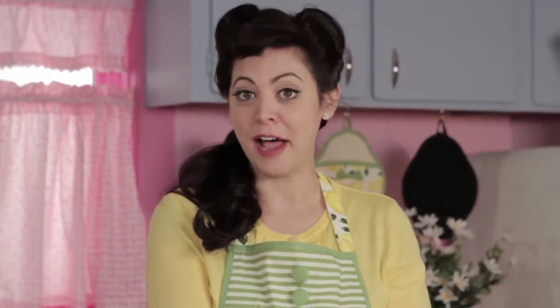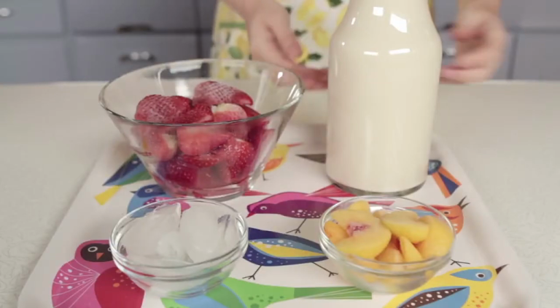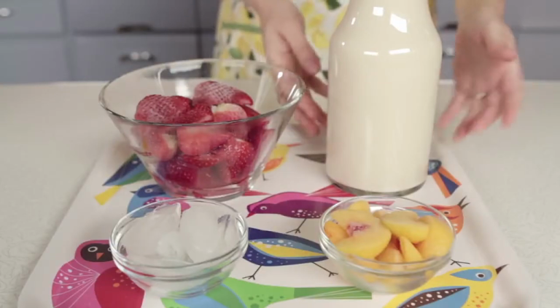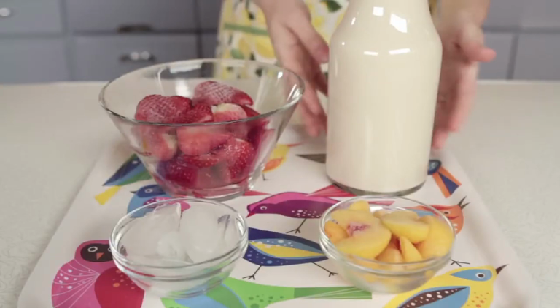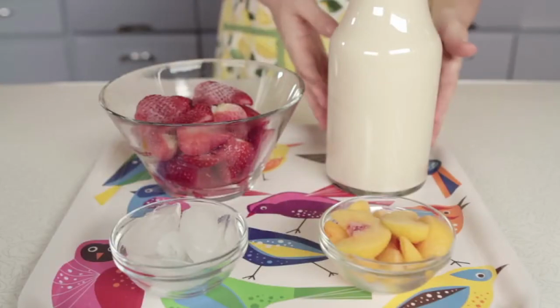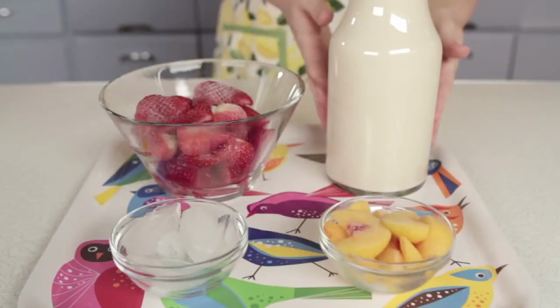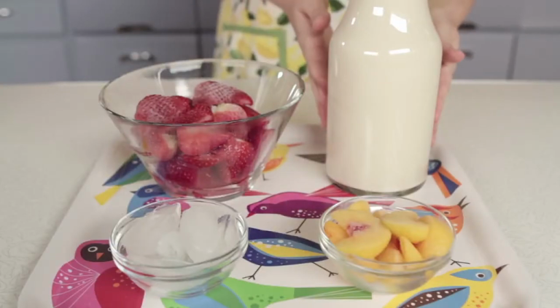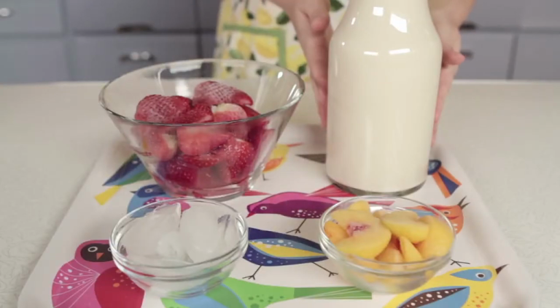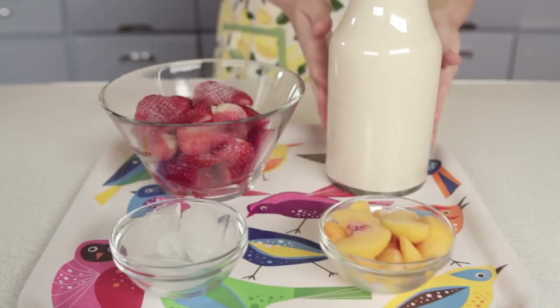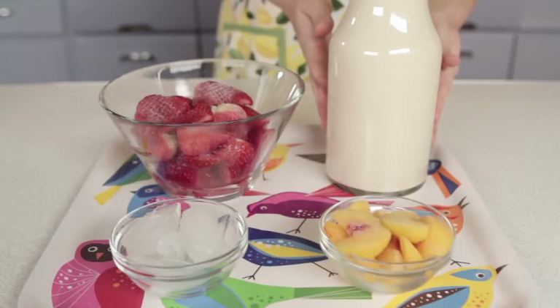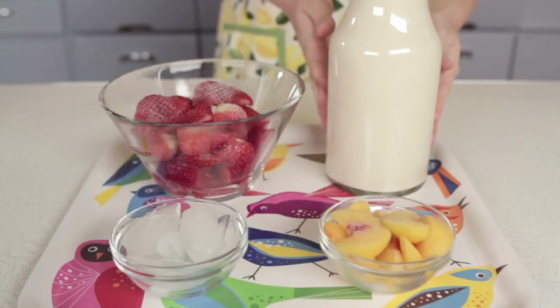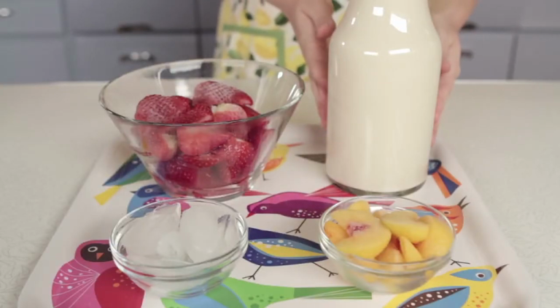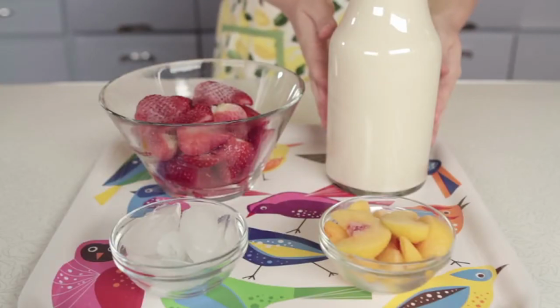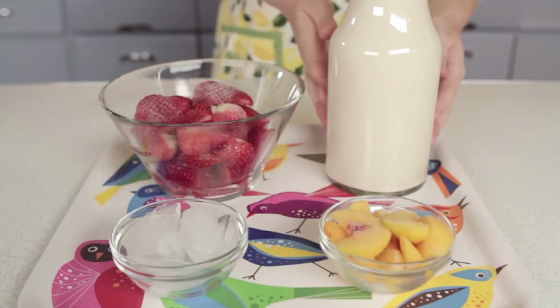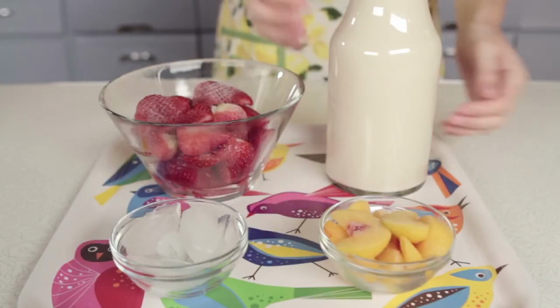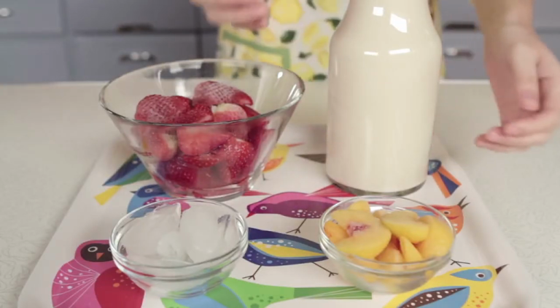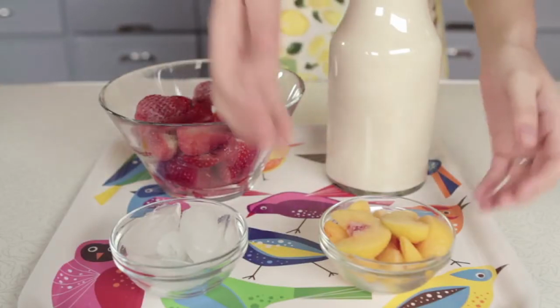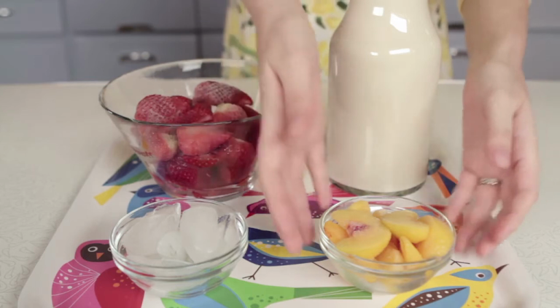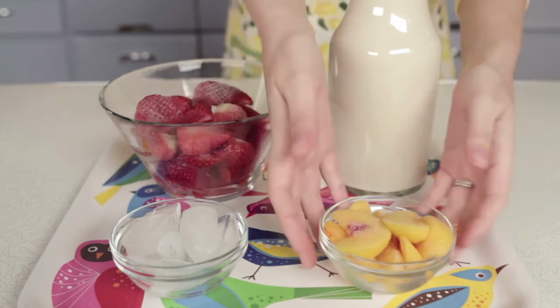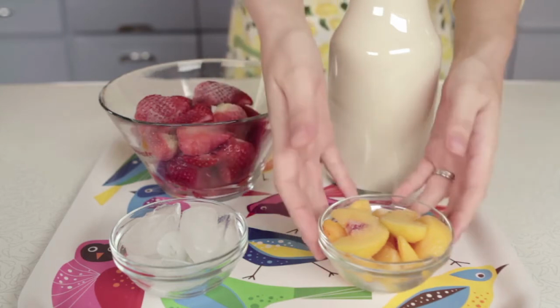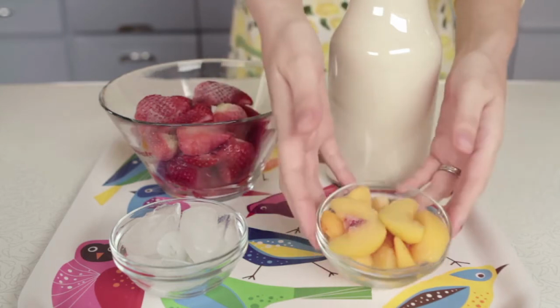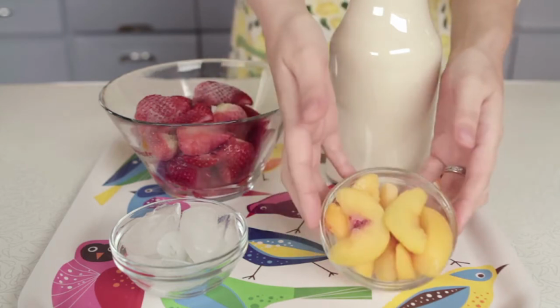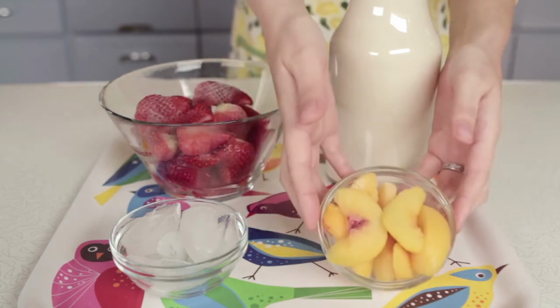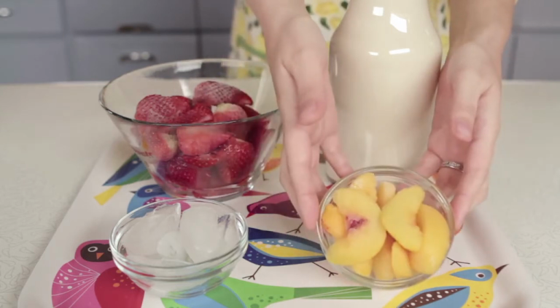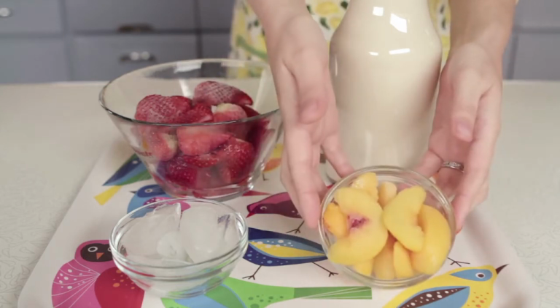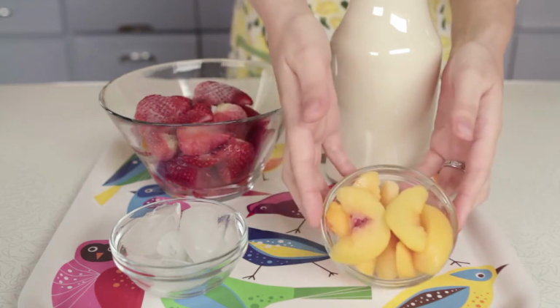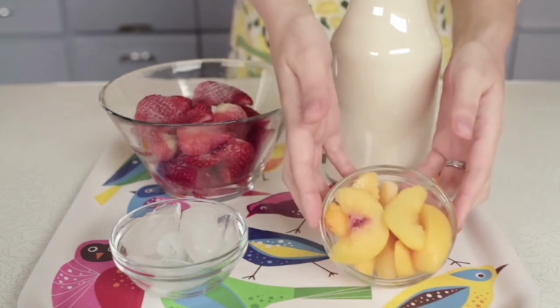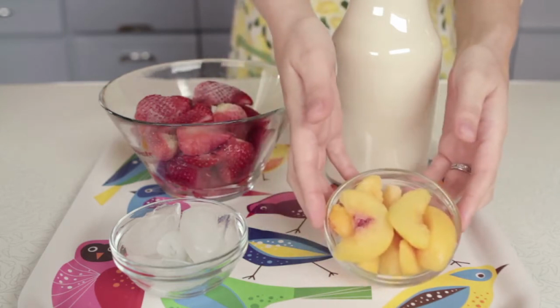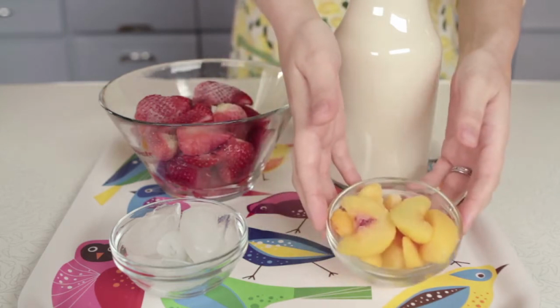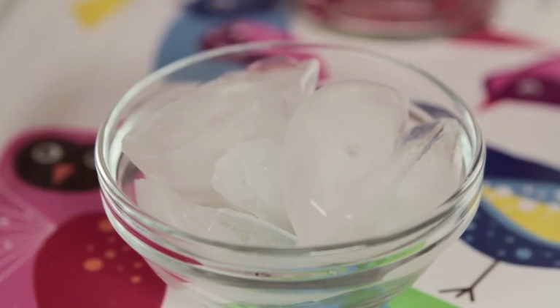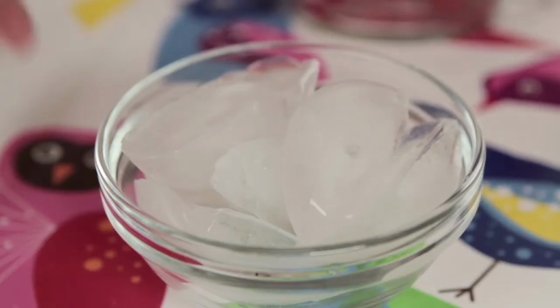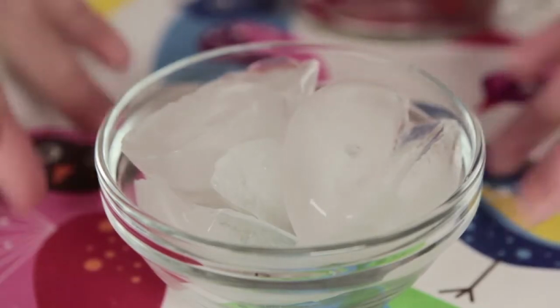You're gonna need one half cup of soy milk, one peach — you're gonna want to peel that and slice it — and one half cup of ice.